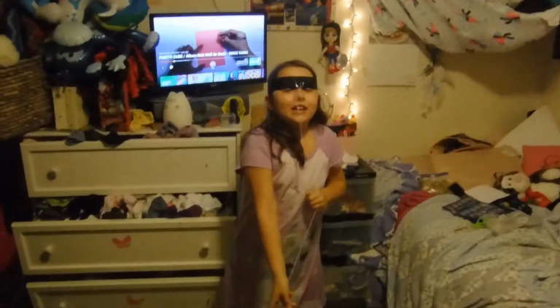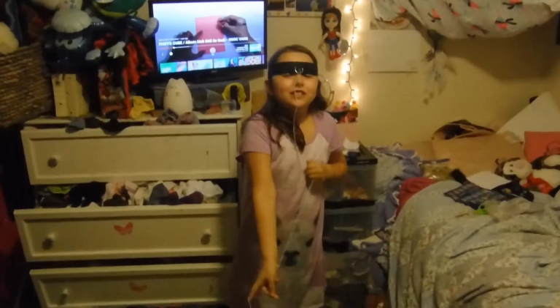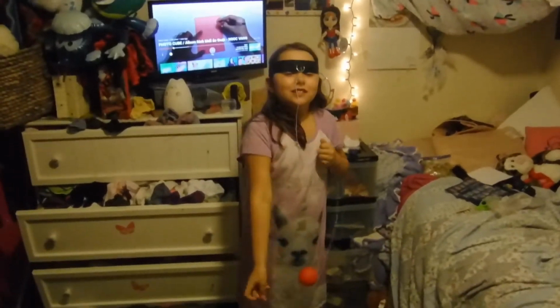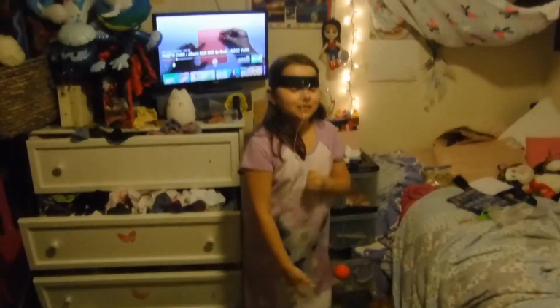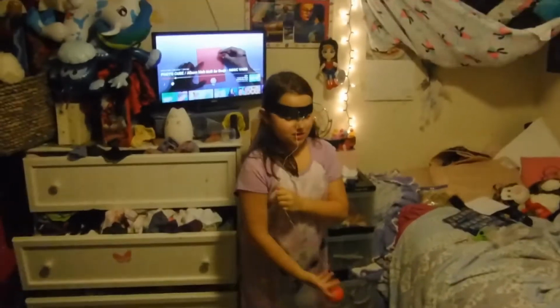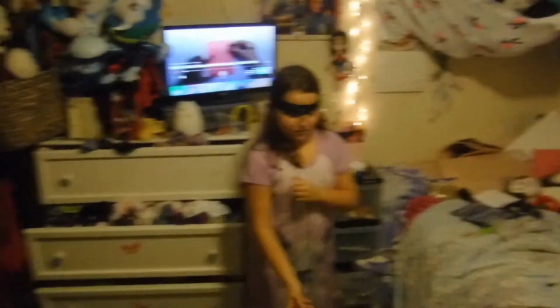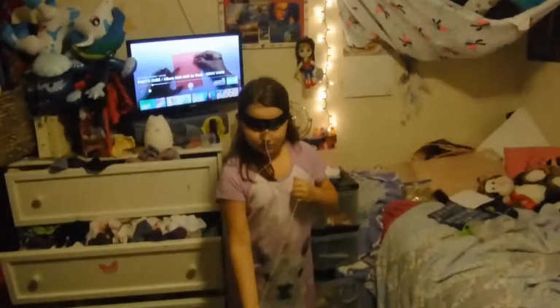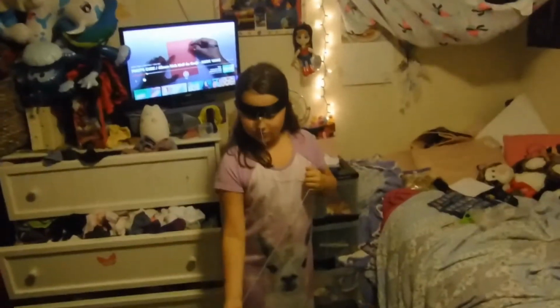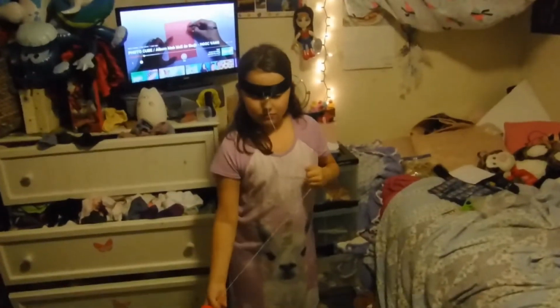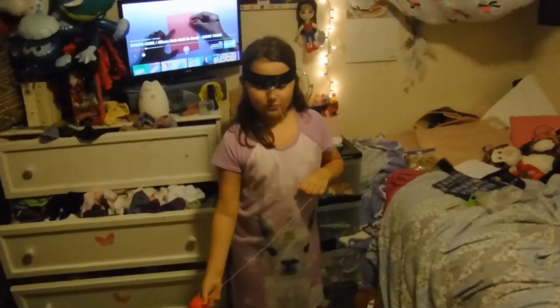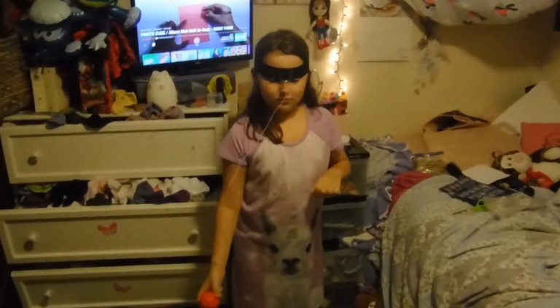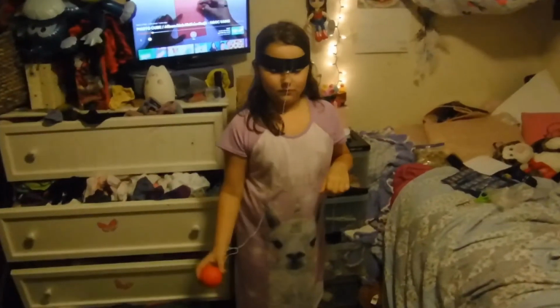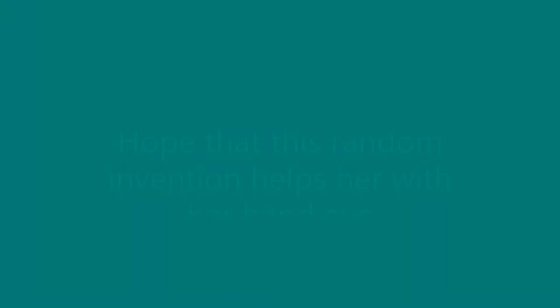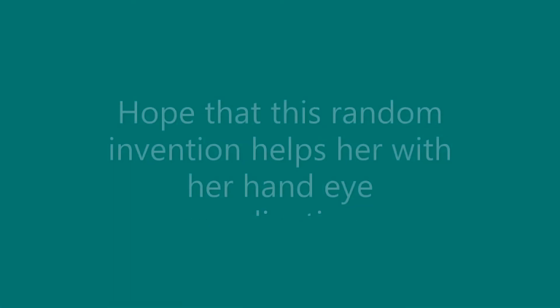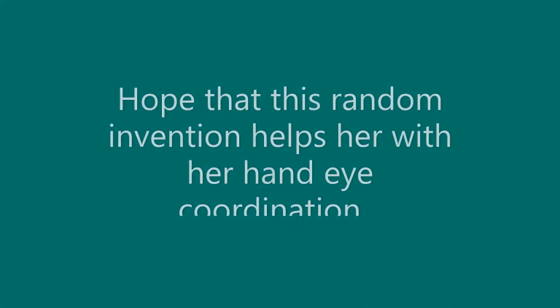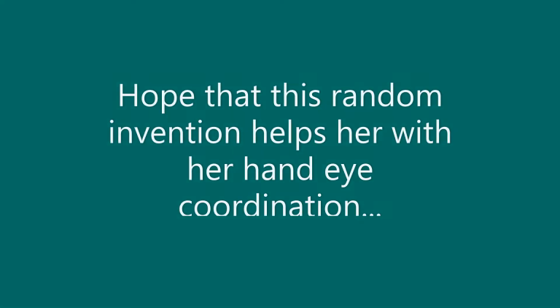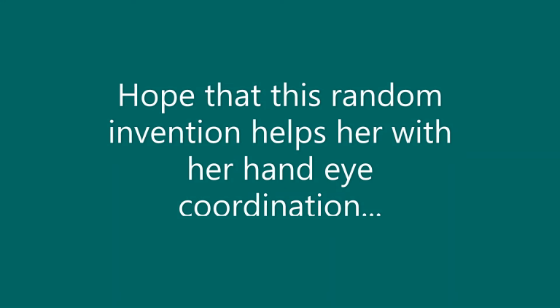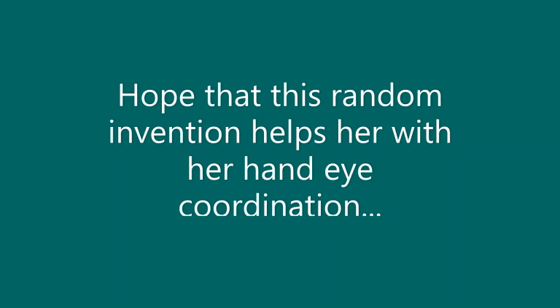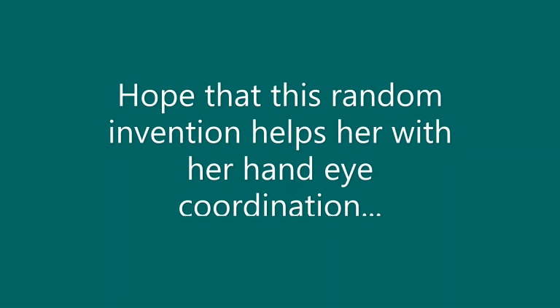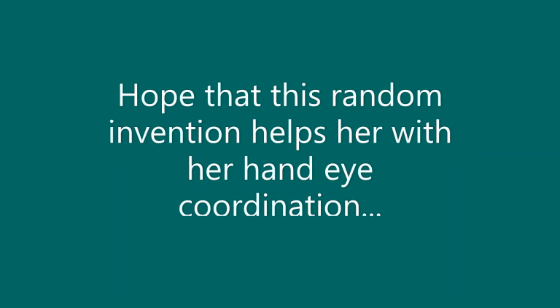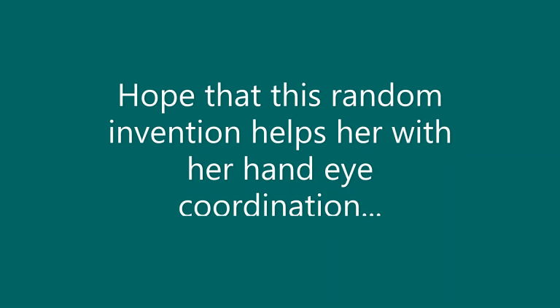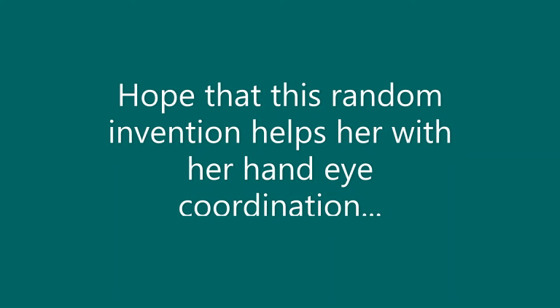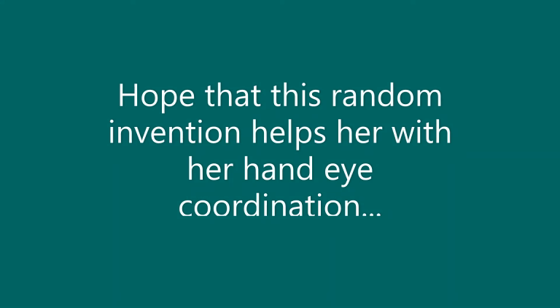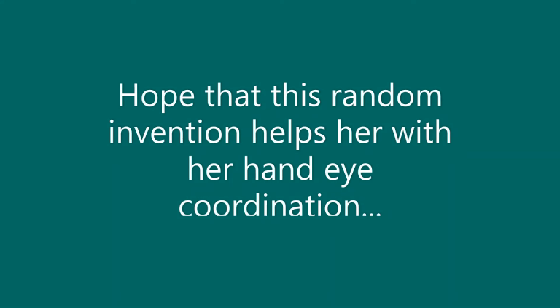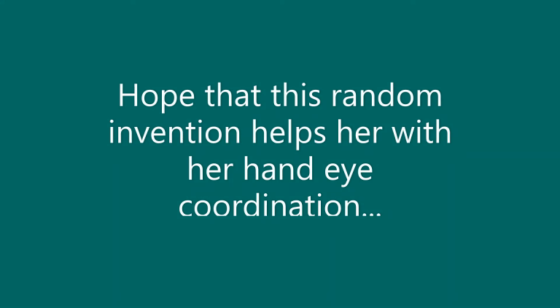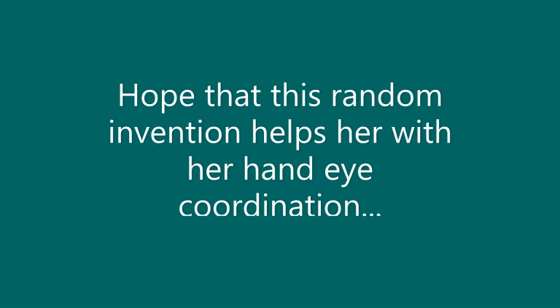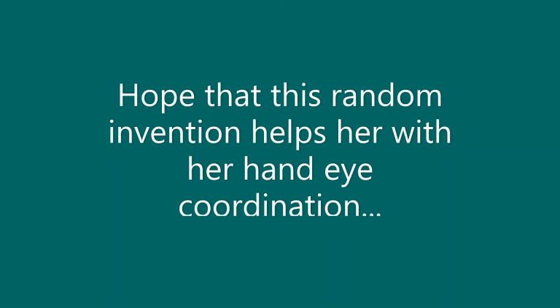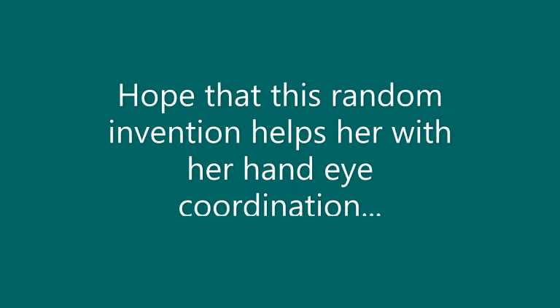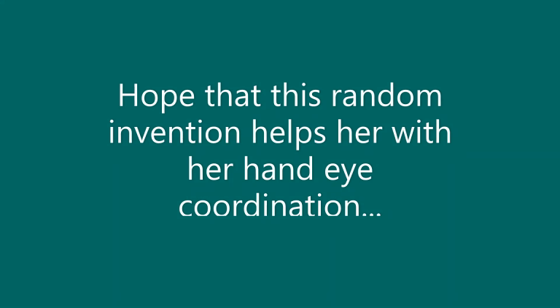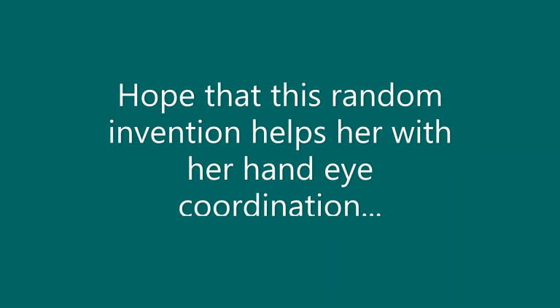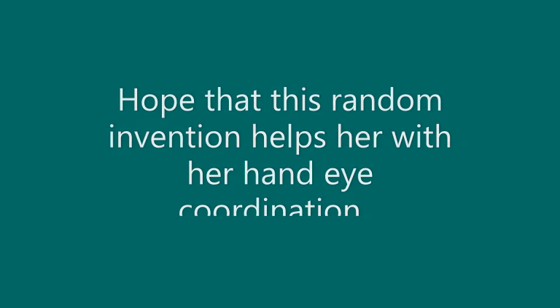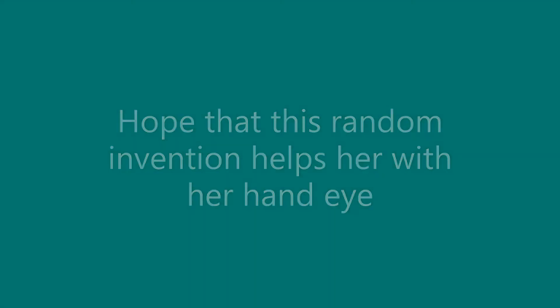We'll have to practice and come back when you're better at it. All right, let's move through here.